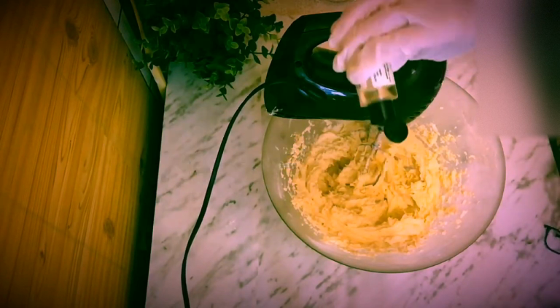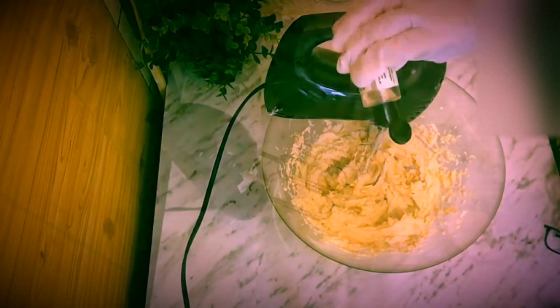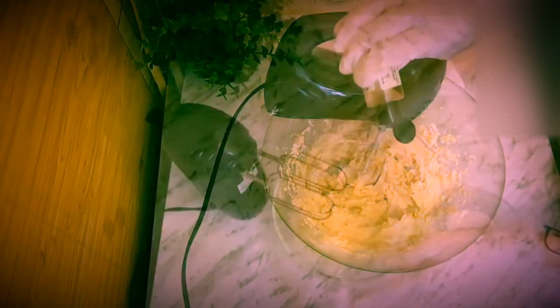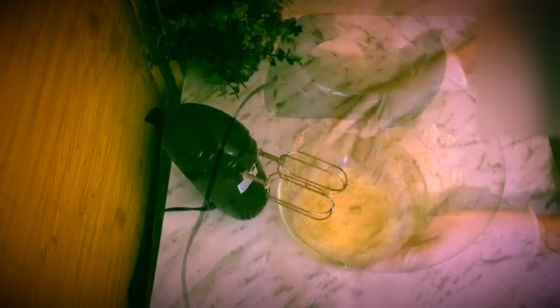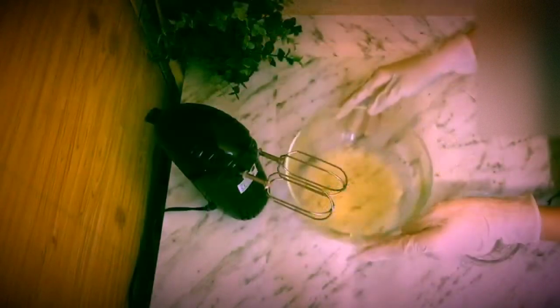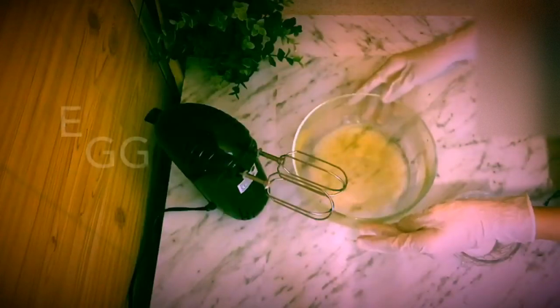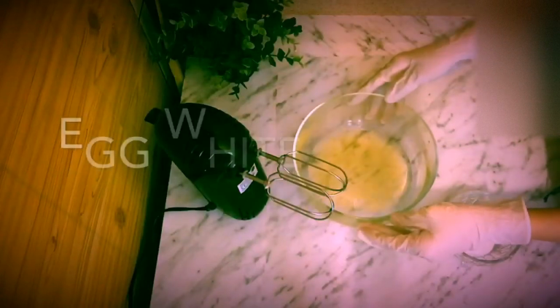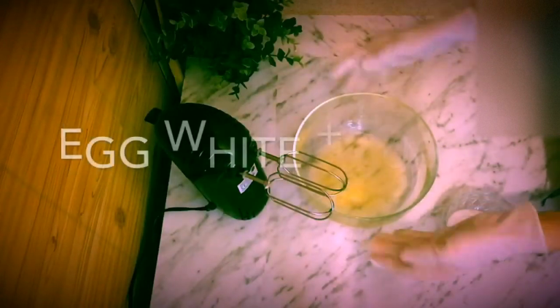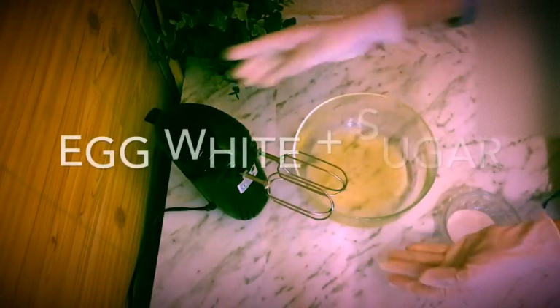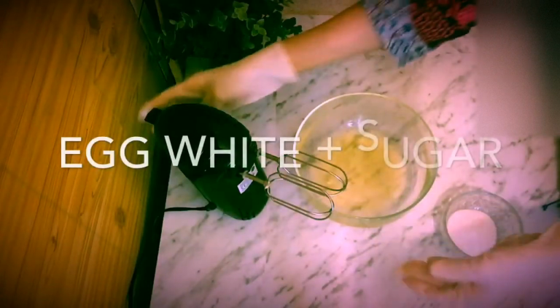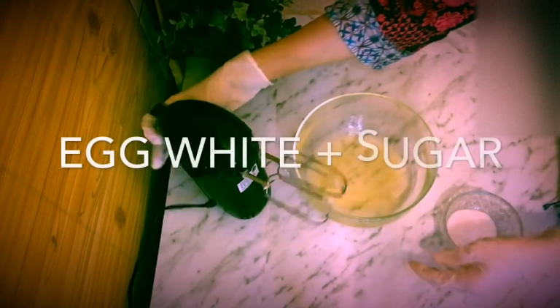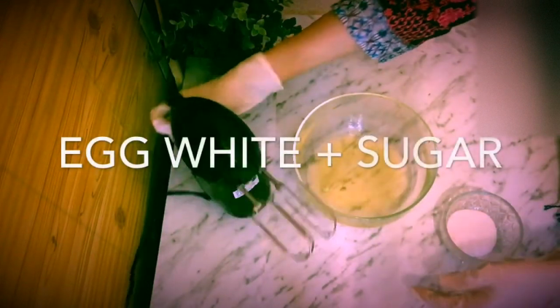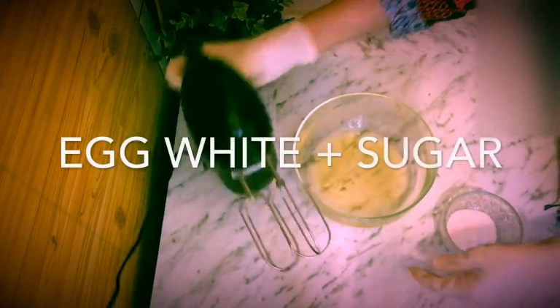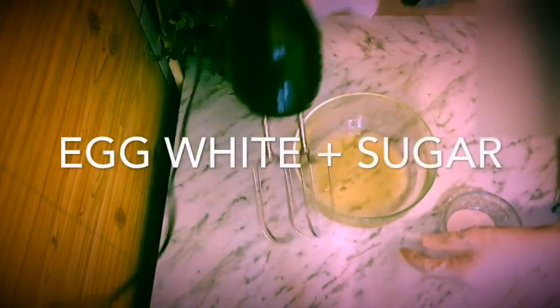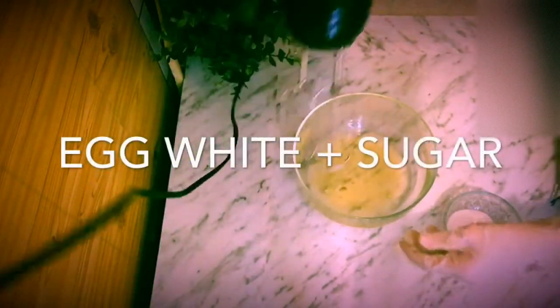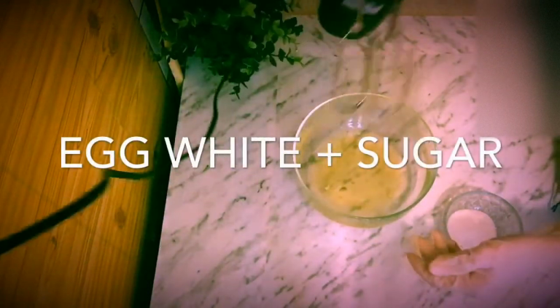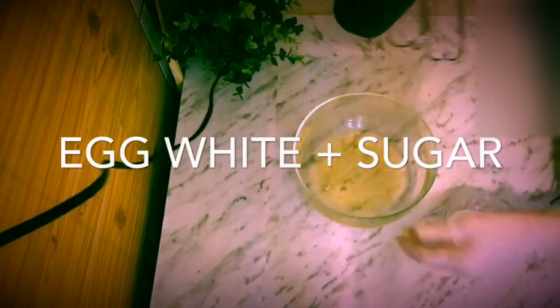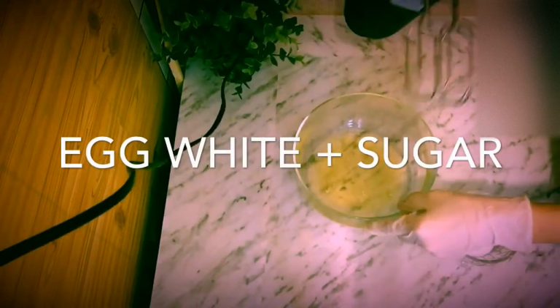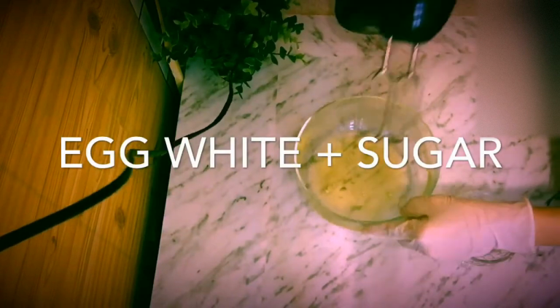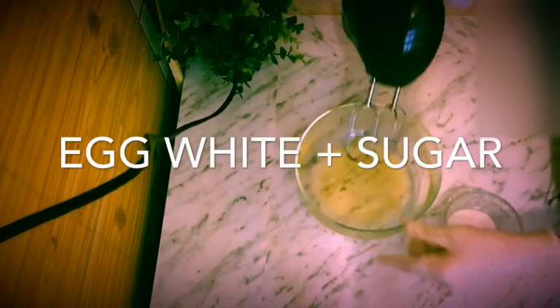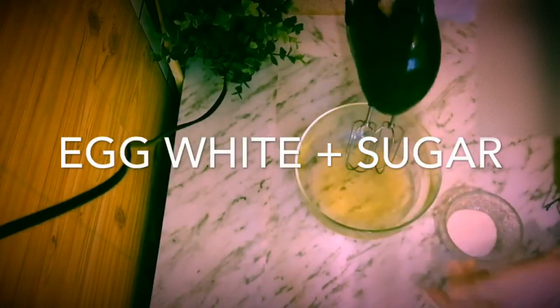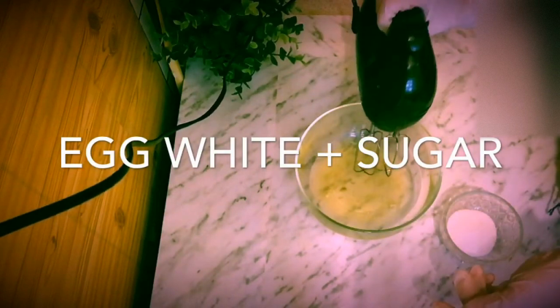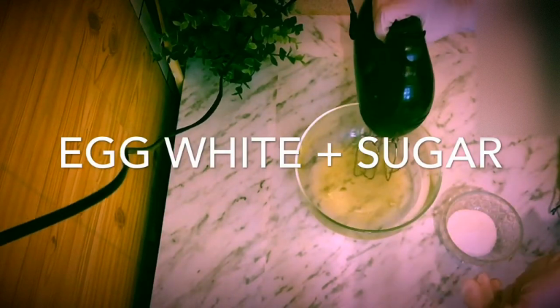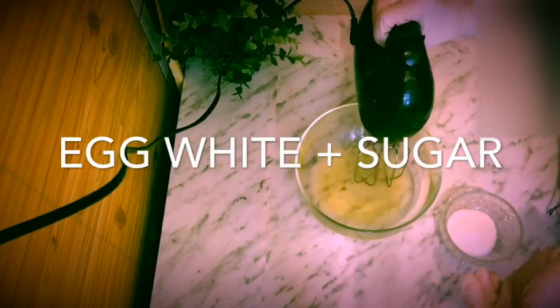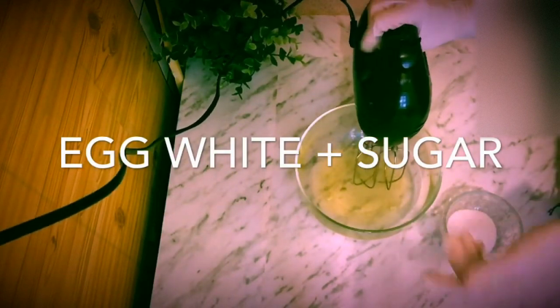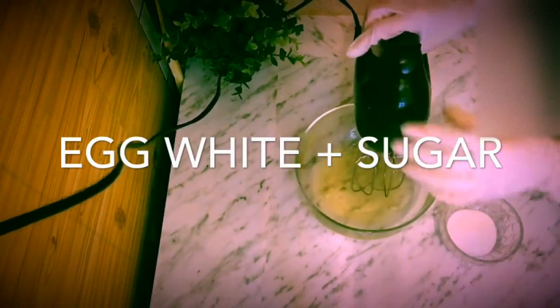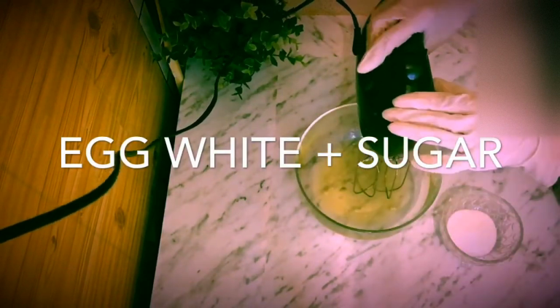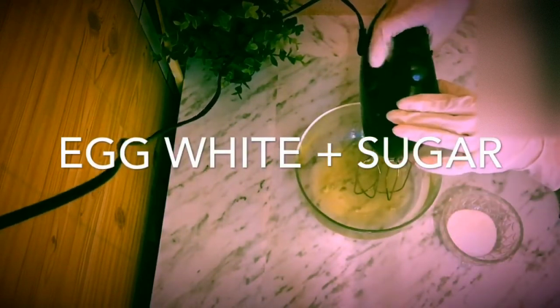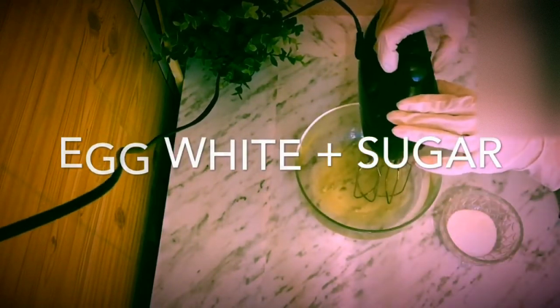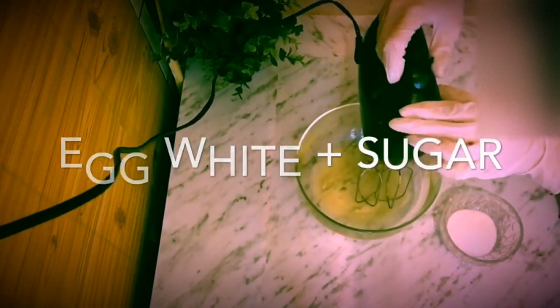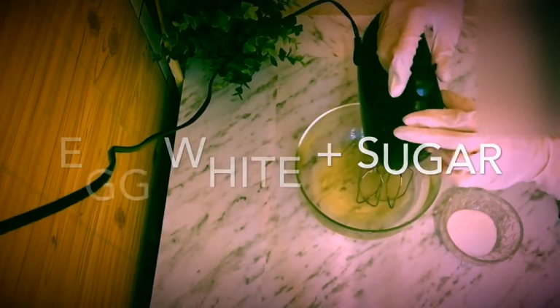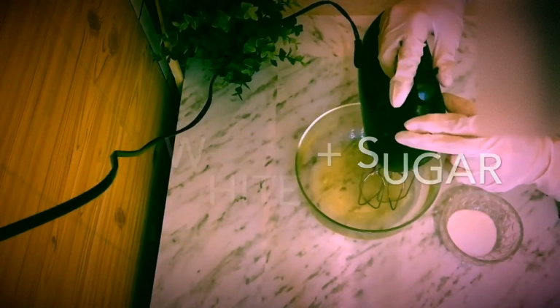Now it's time to blend the egg whites and sugar — we're going to beat it.